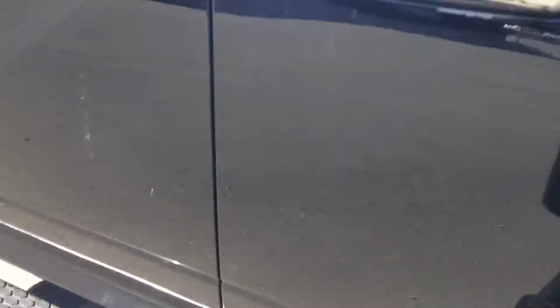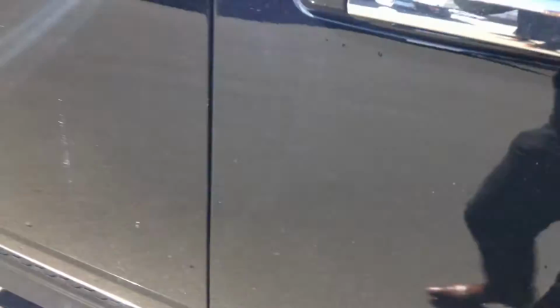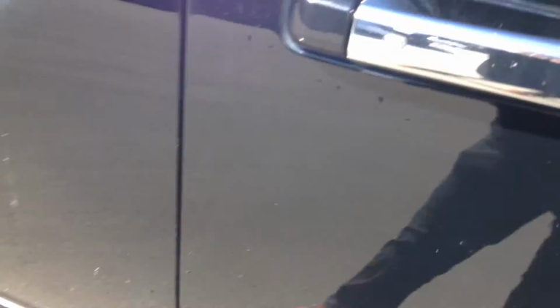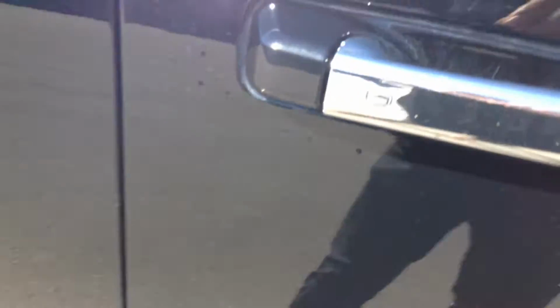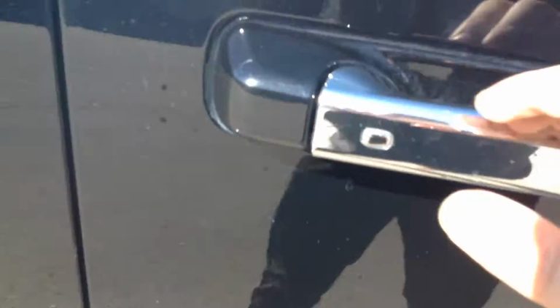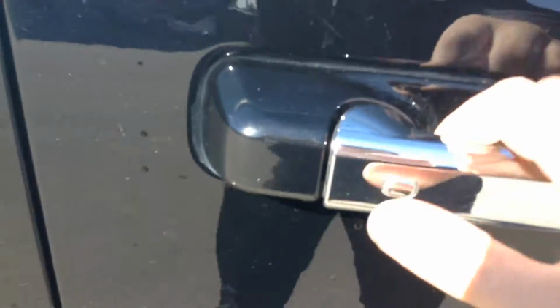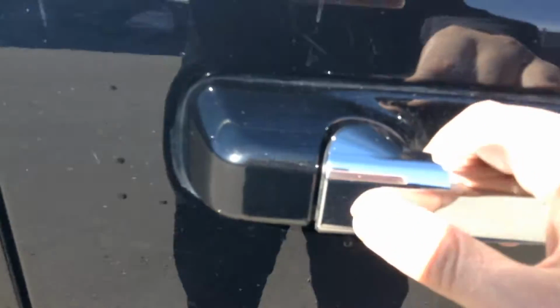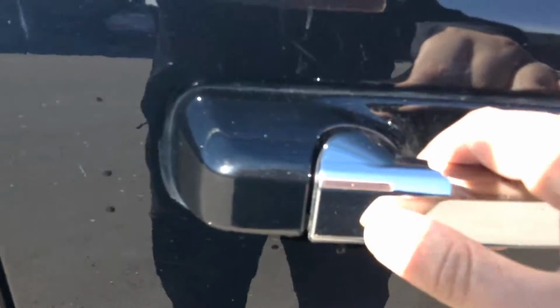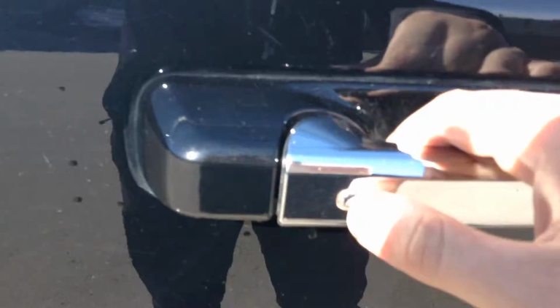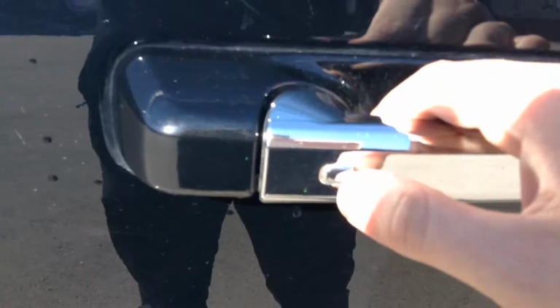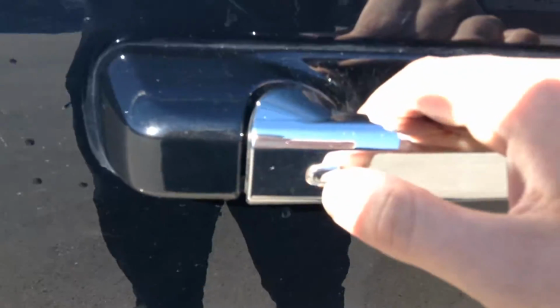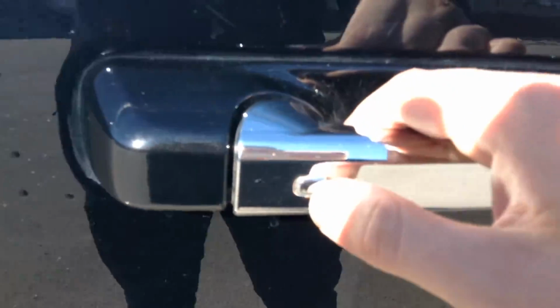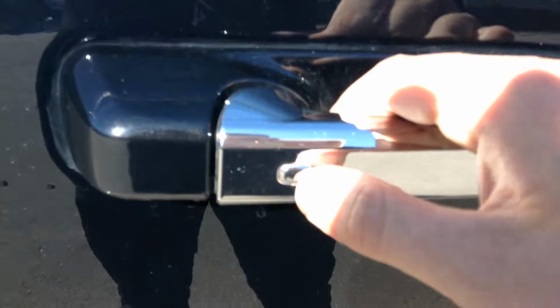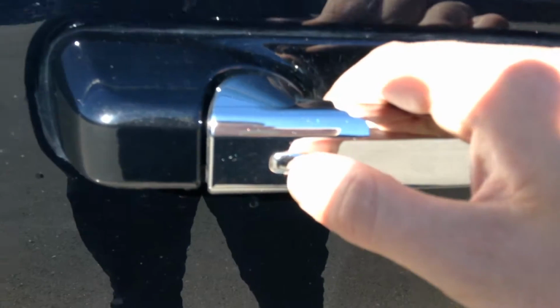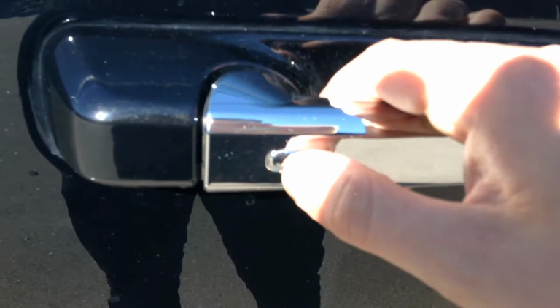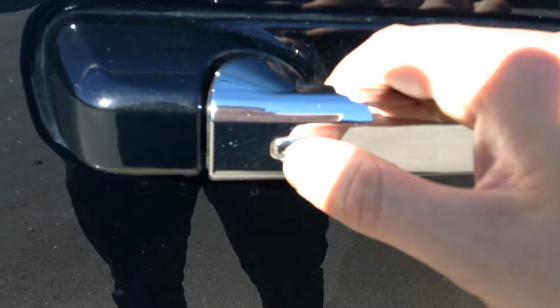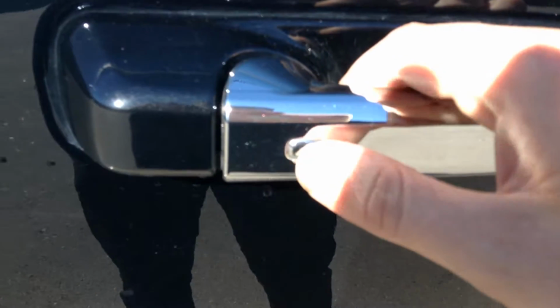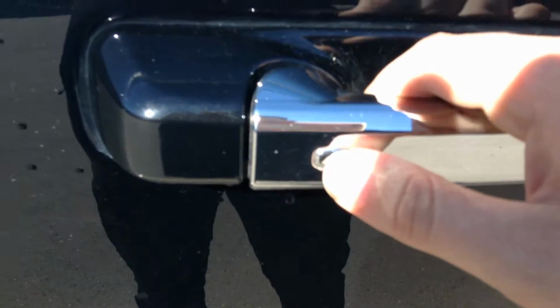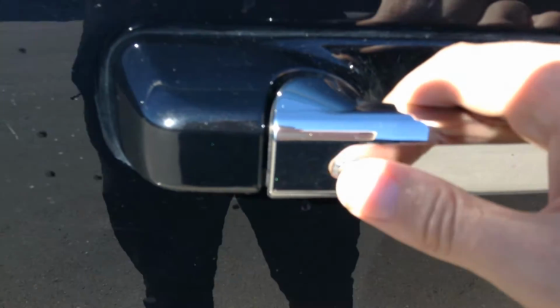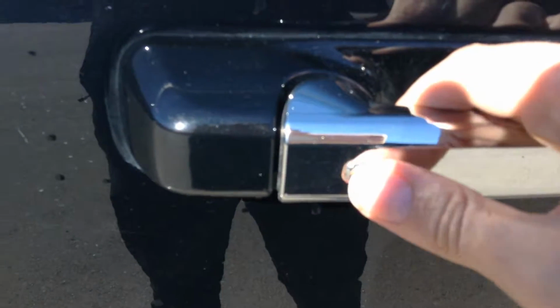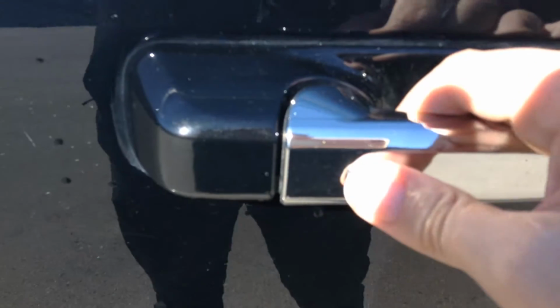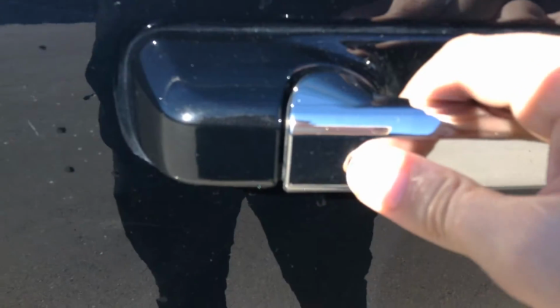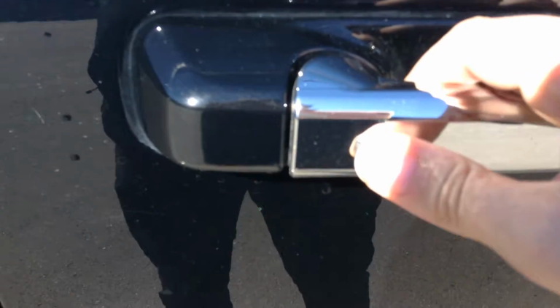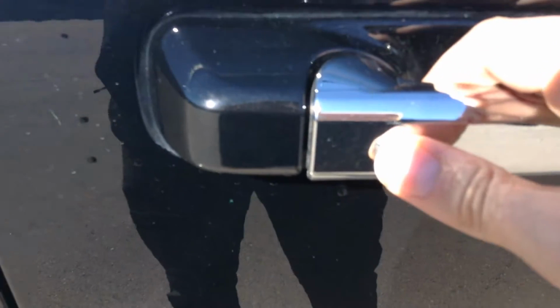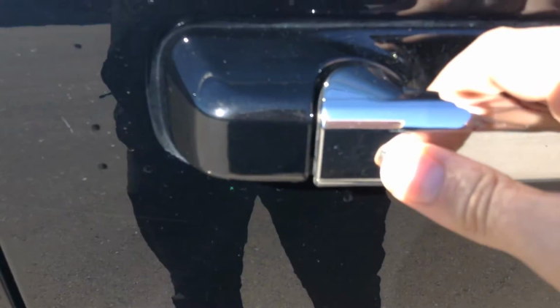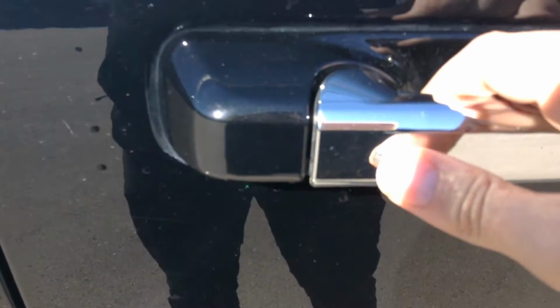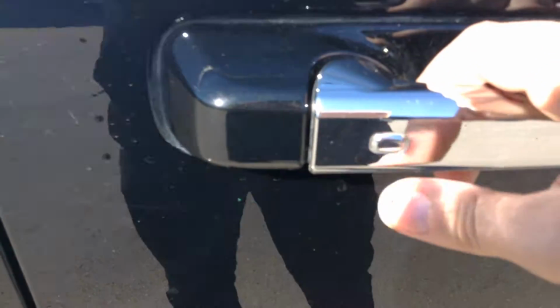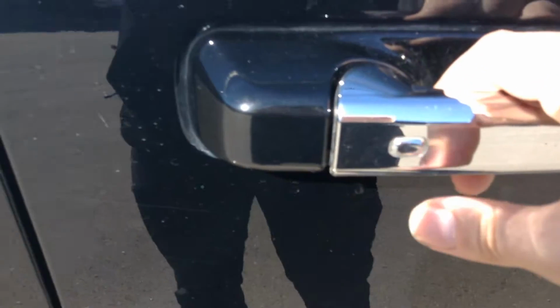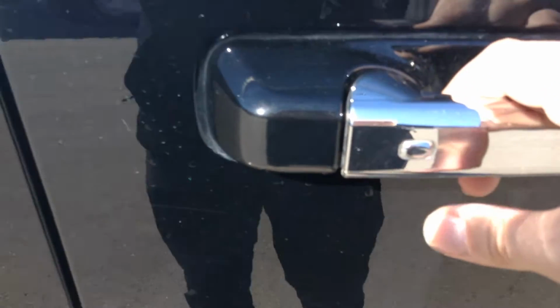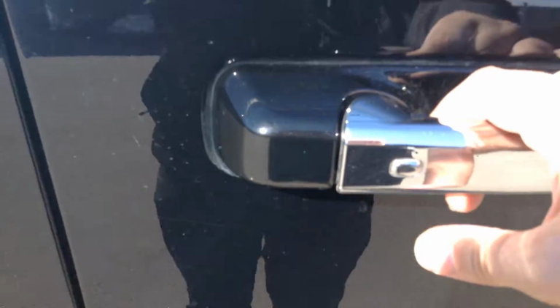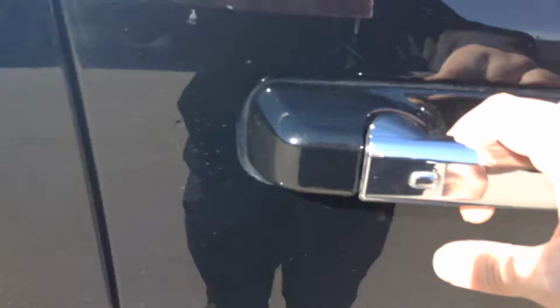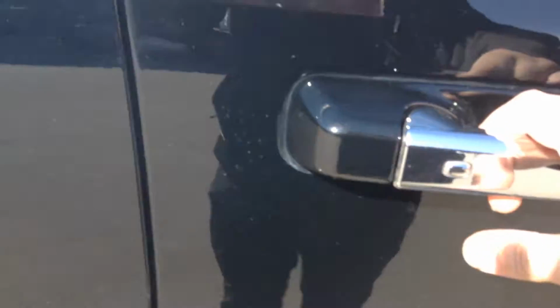You have your keyless entry — just press that once, it'll lock it; press it again and it unlocks it.